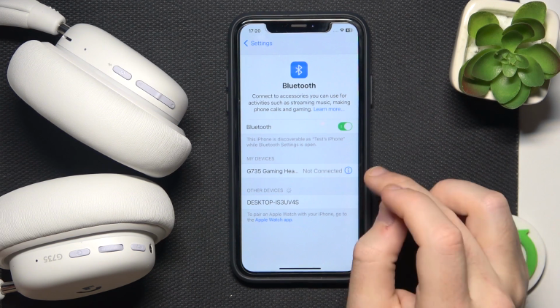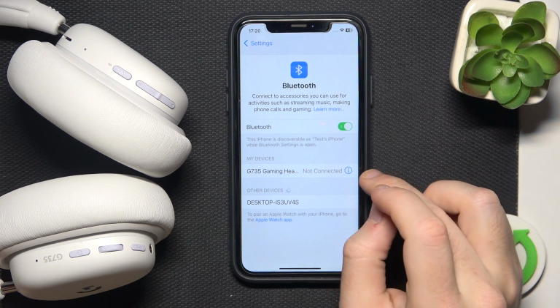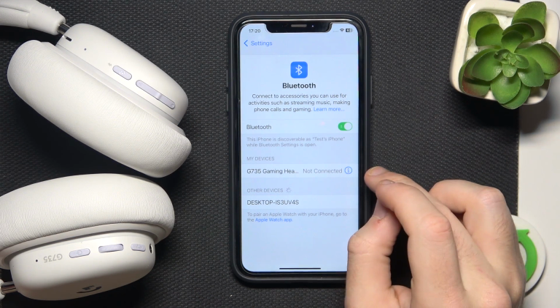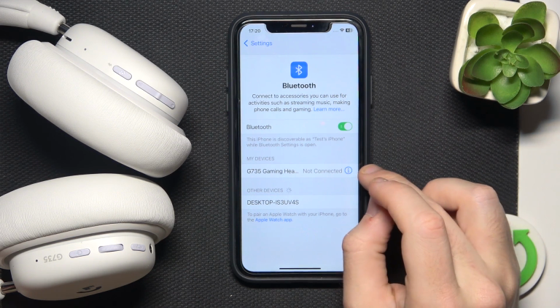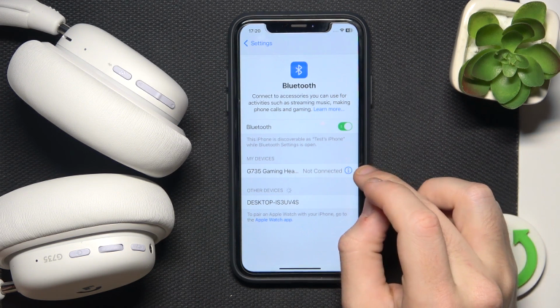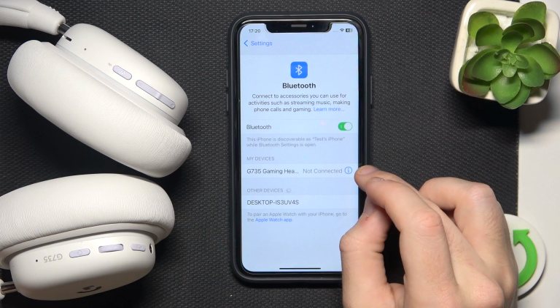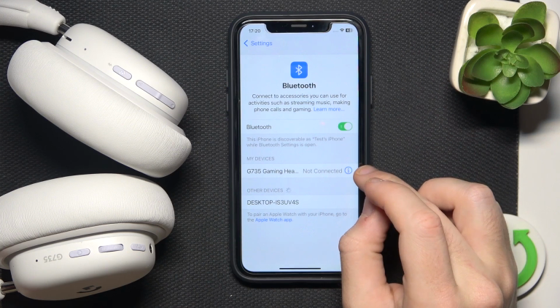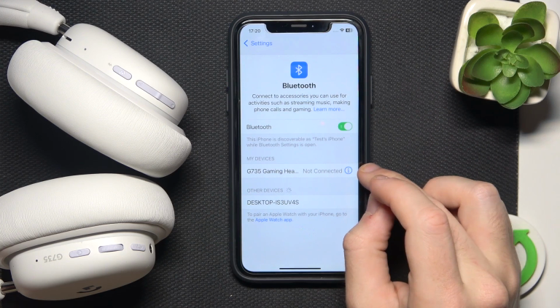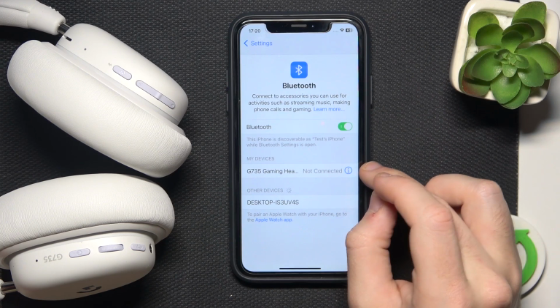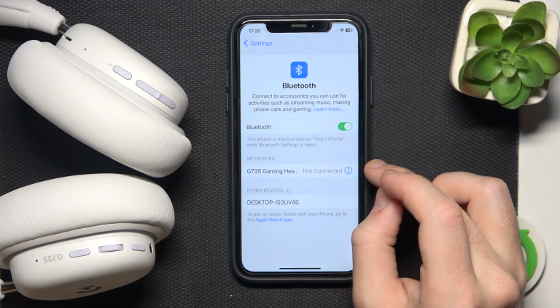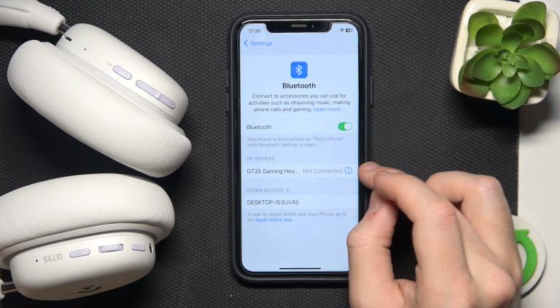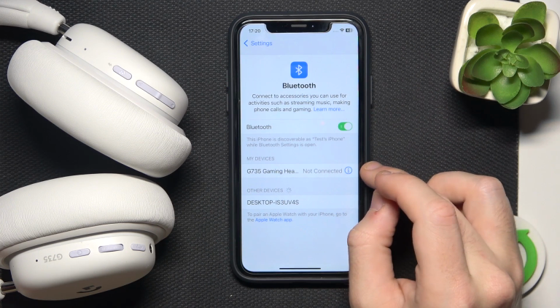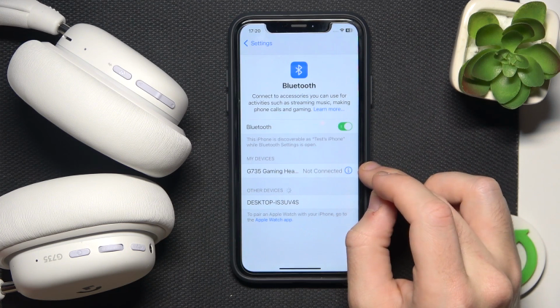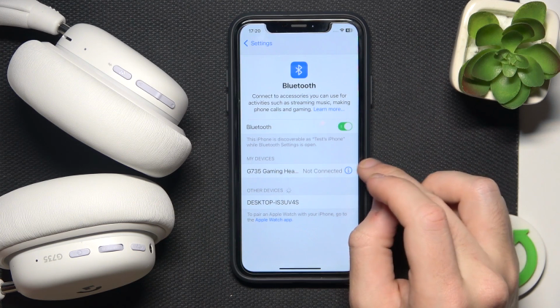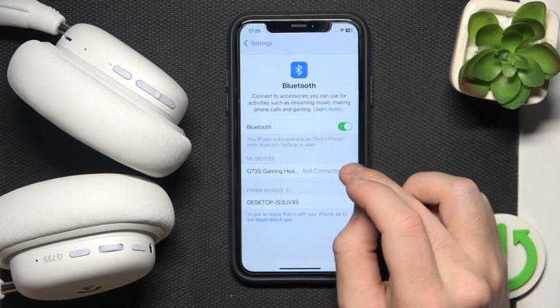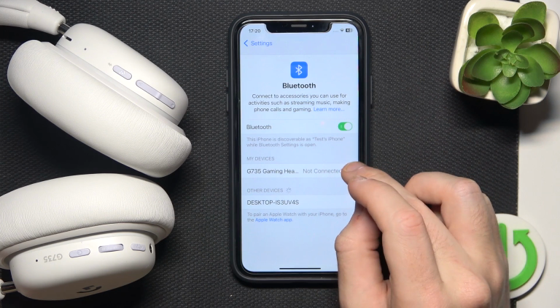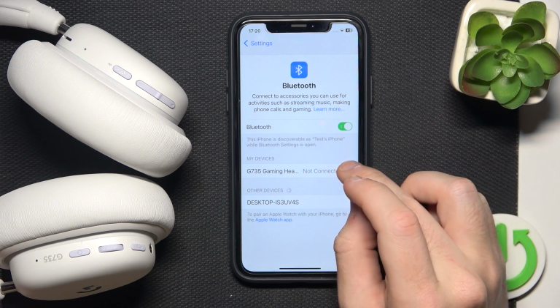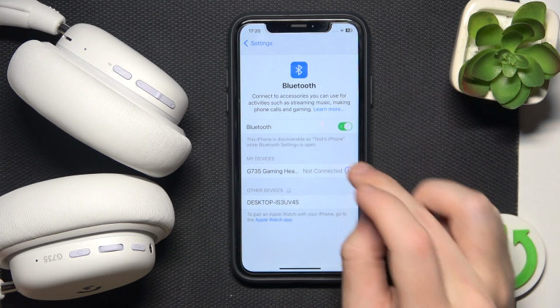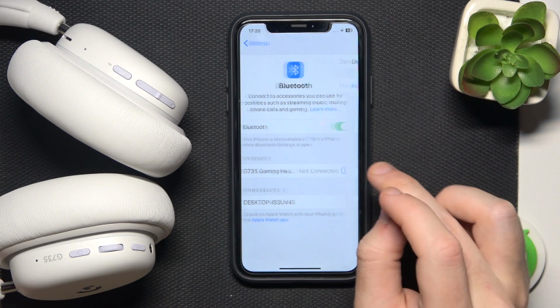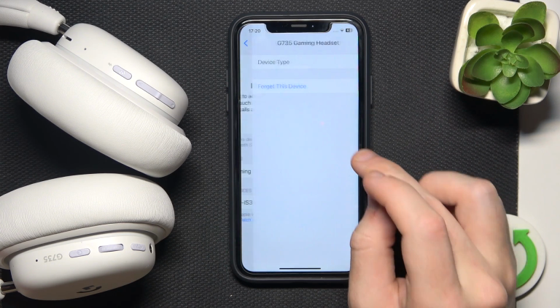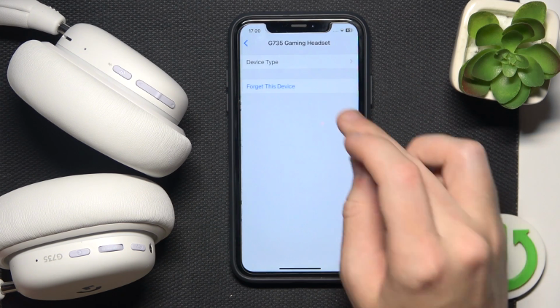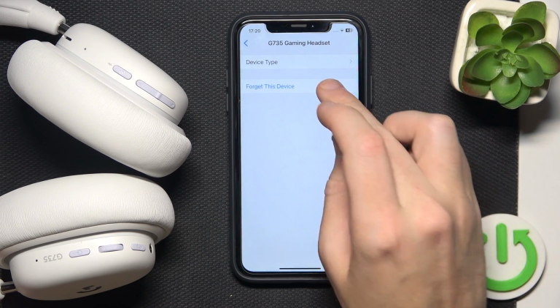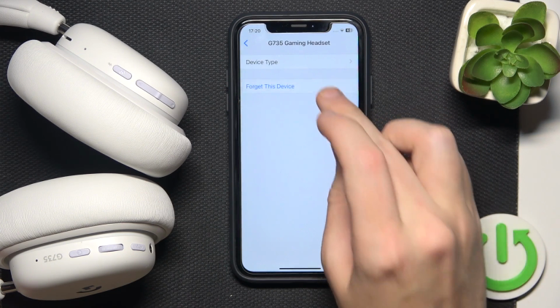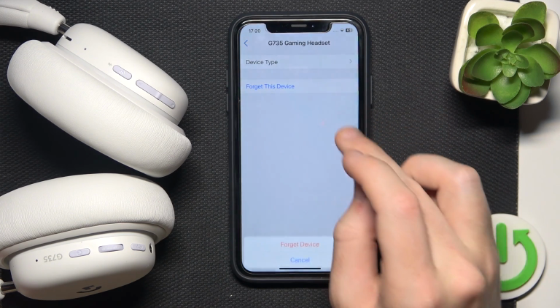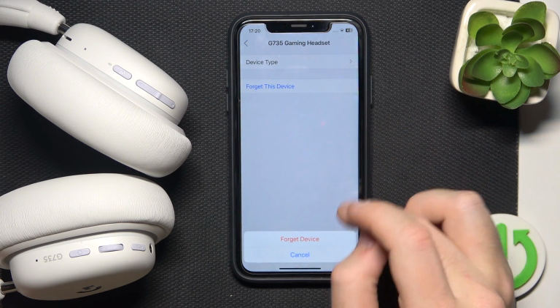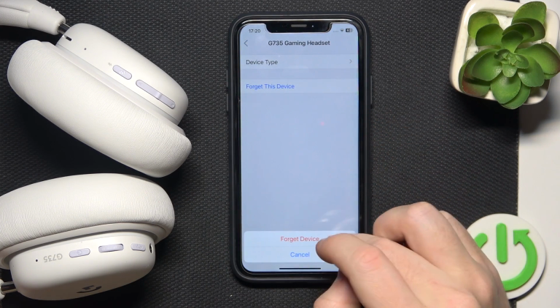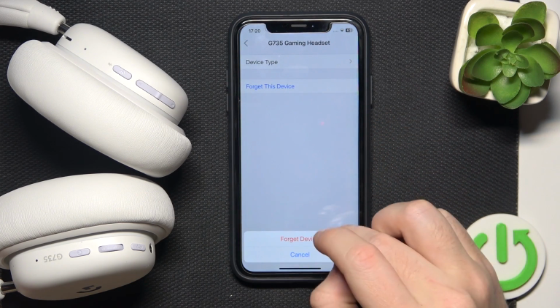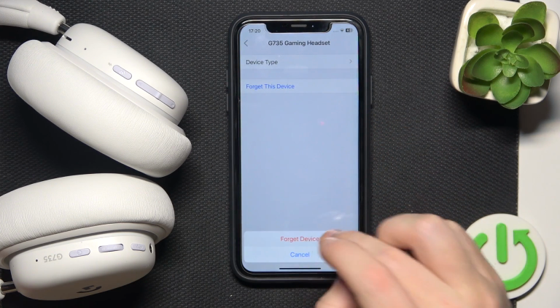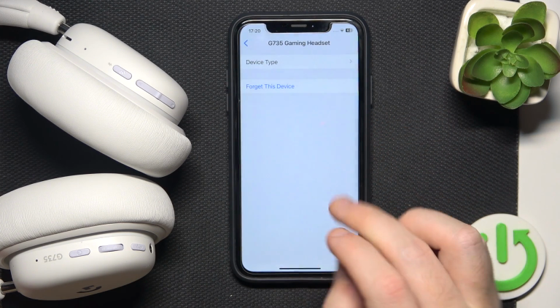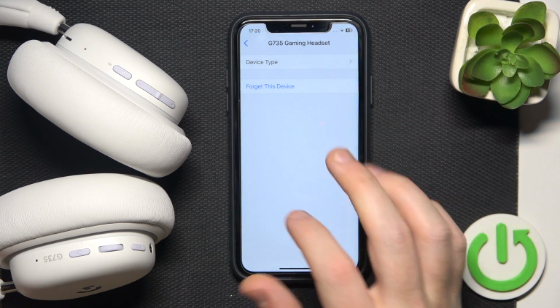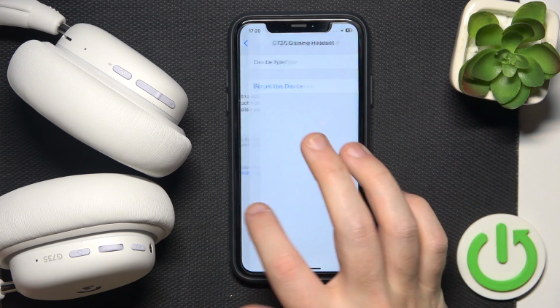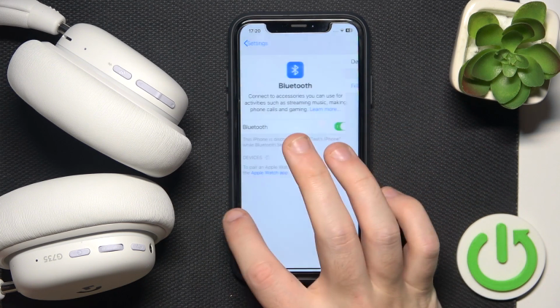Now click the information icon, or the settings icon if you have Android, and then select 'Forget this device' — forget device.